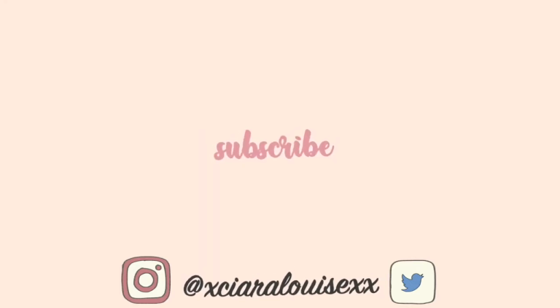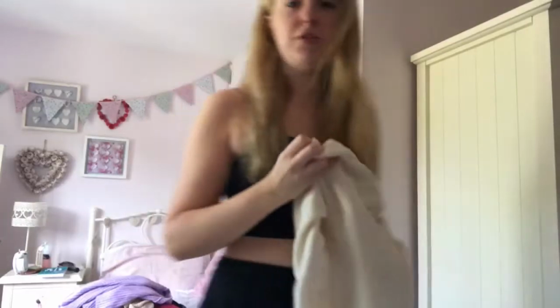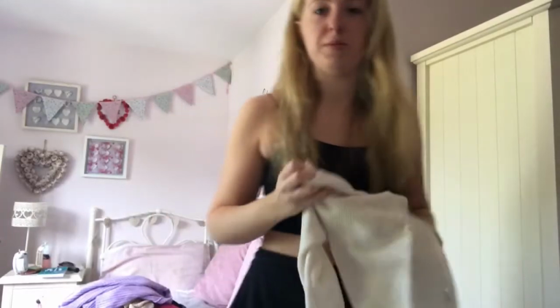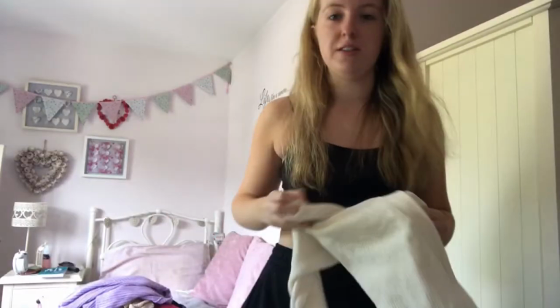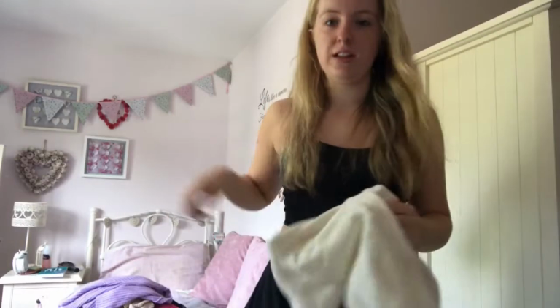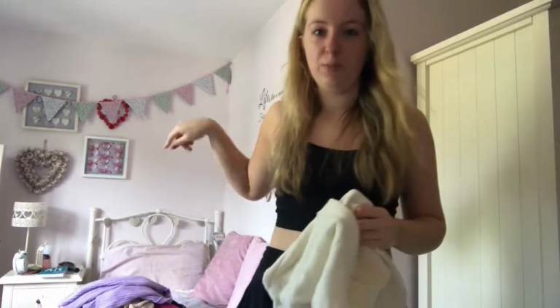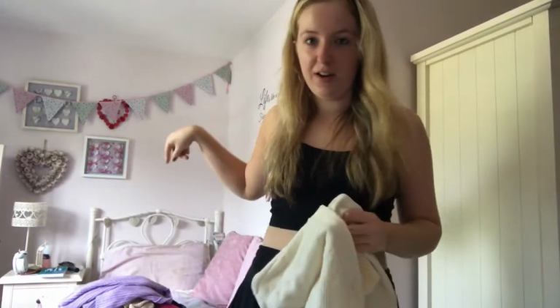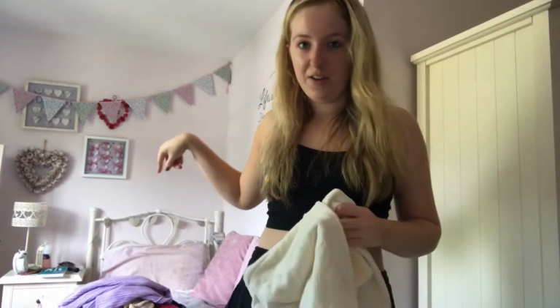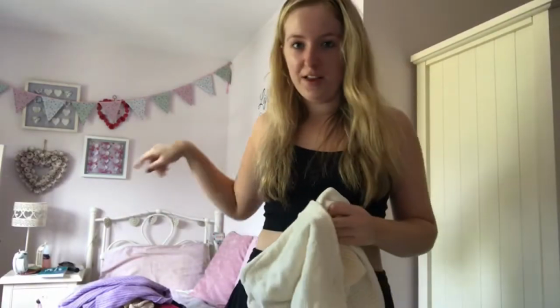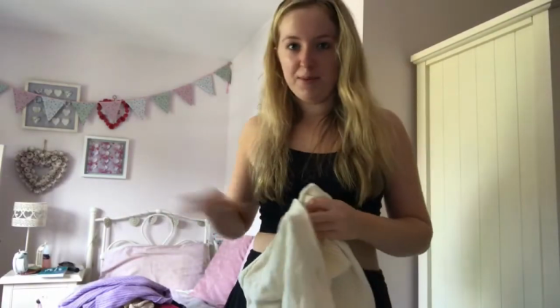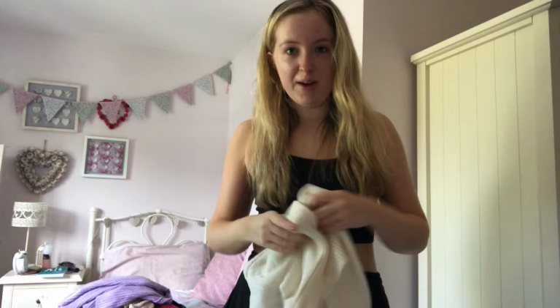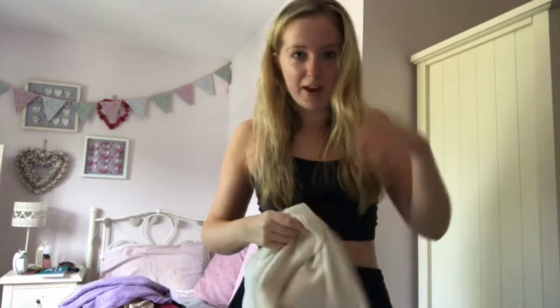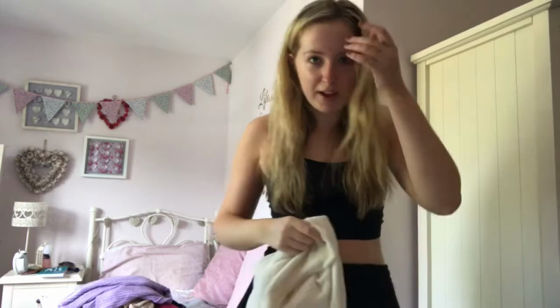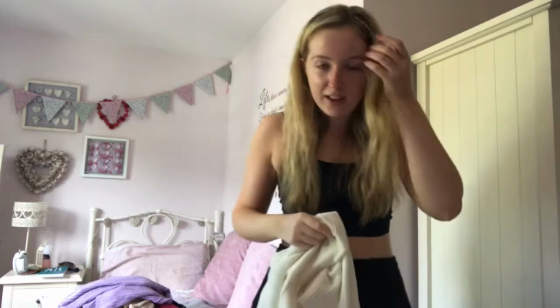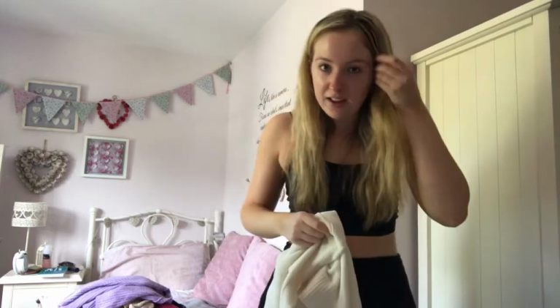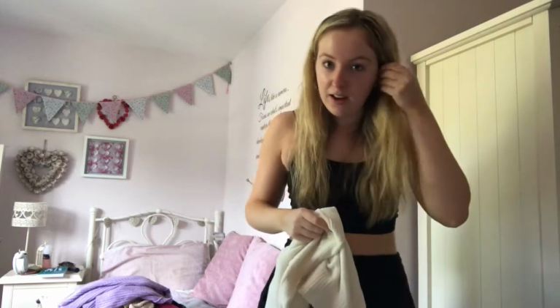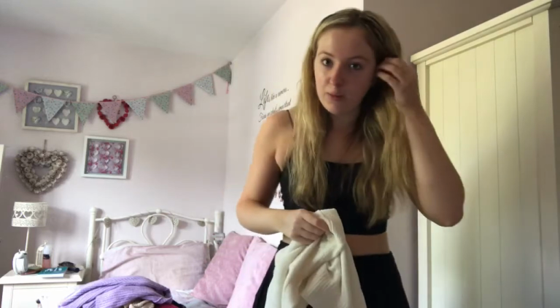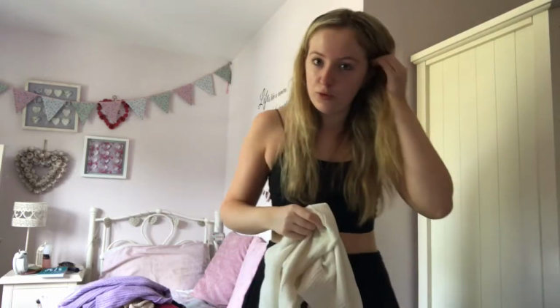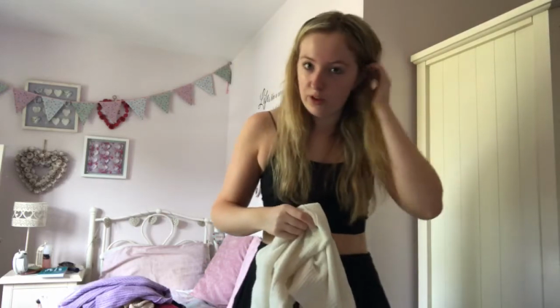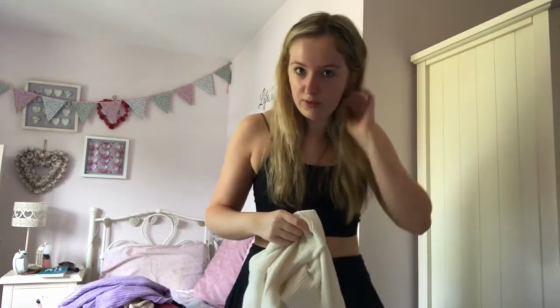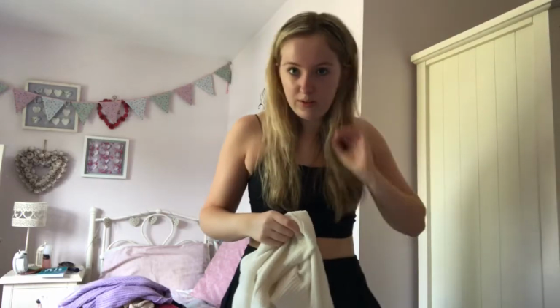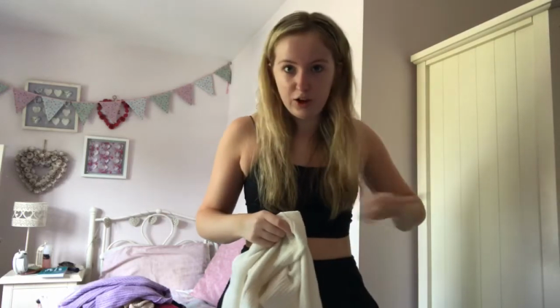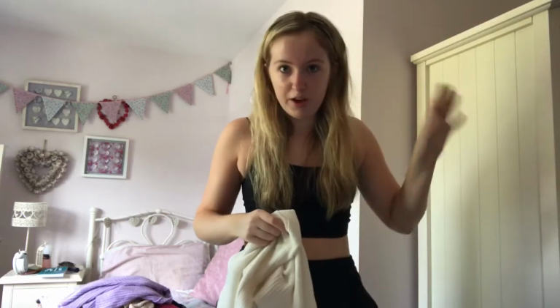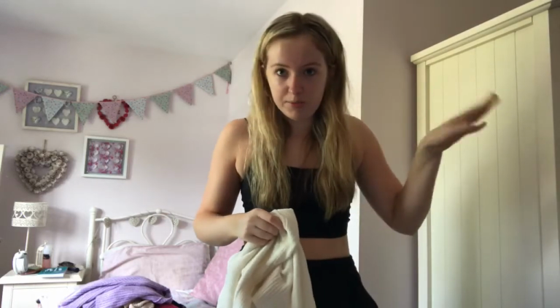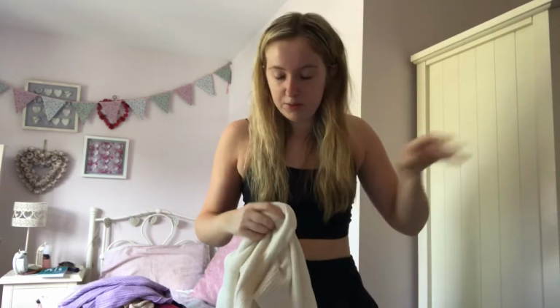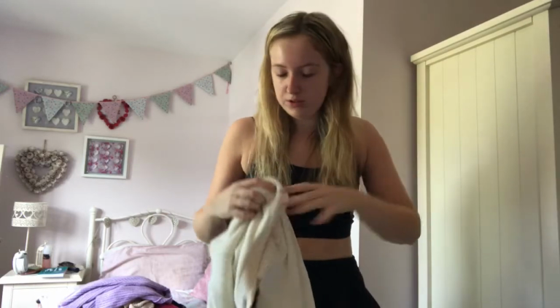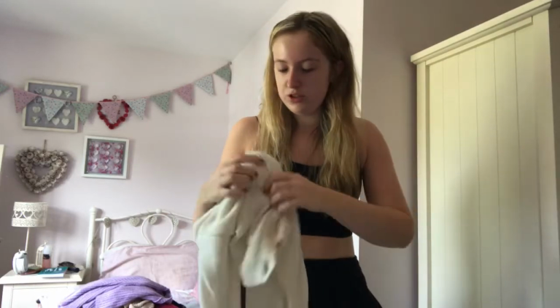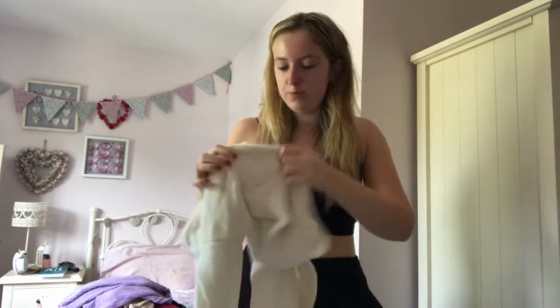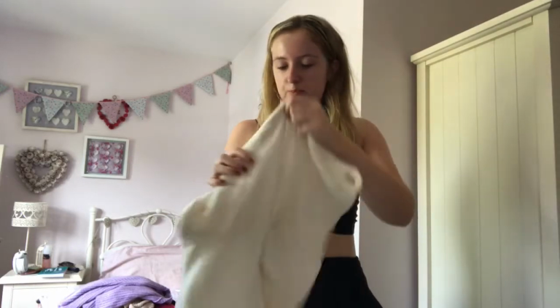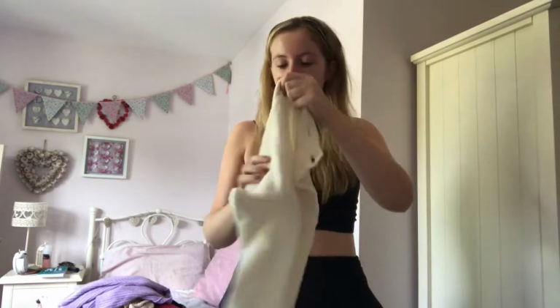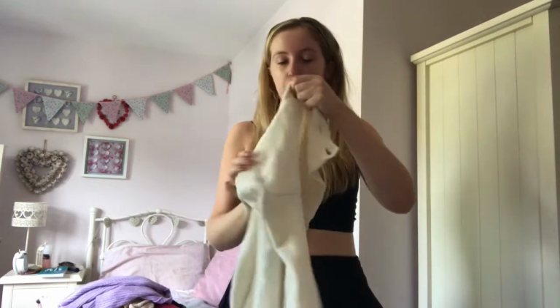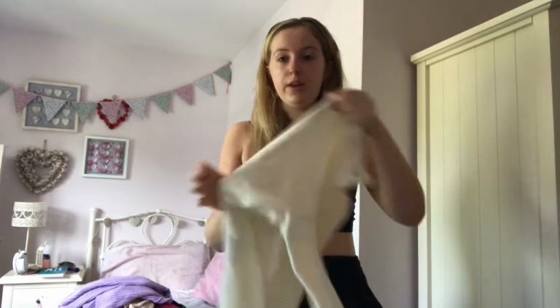I'm also having a no-makeup day as well, so just bear with that.